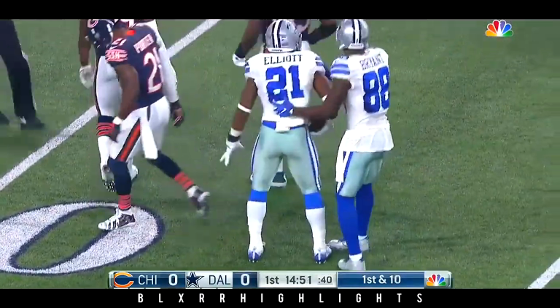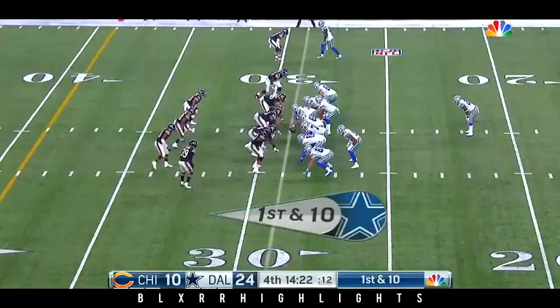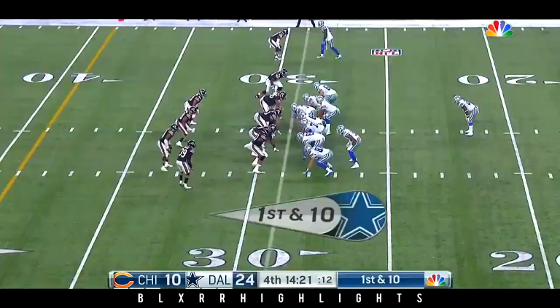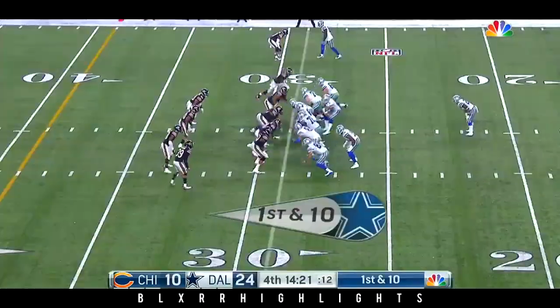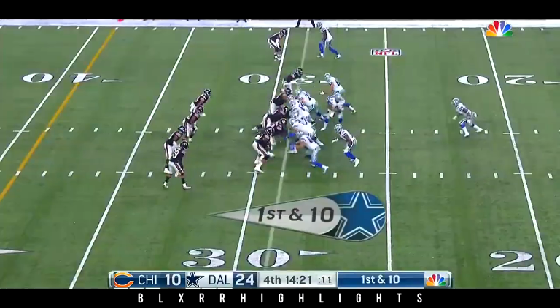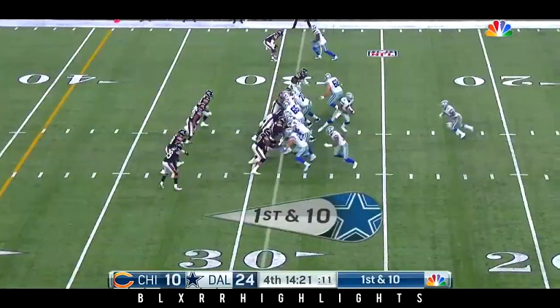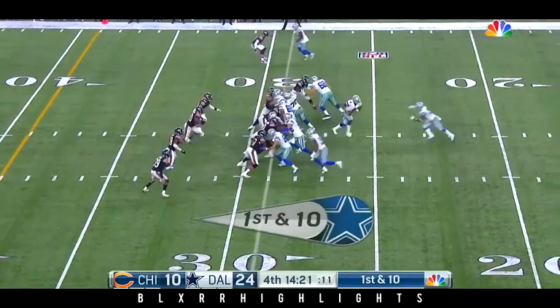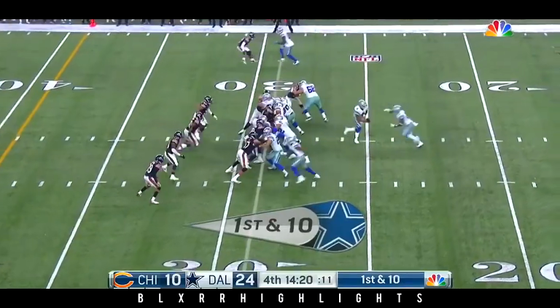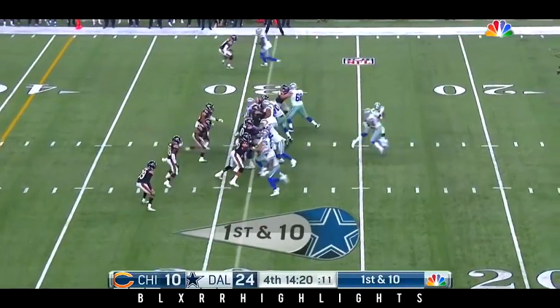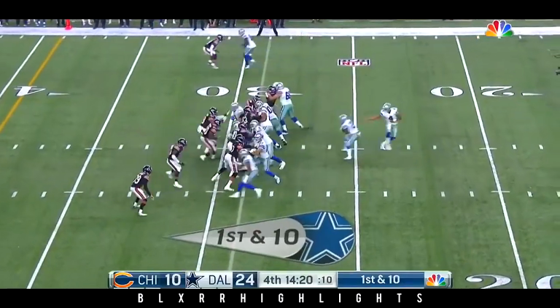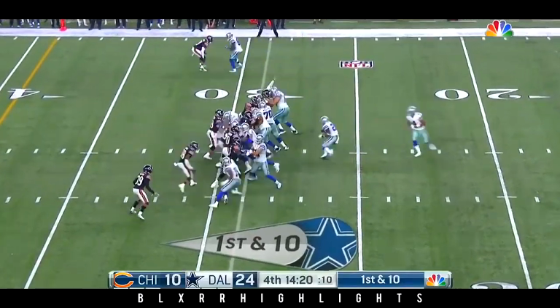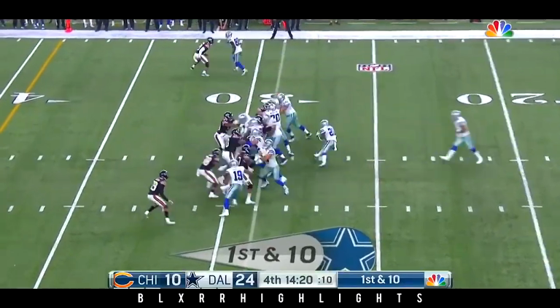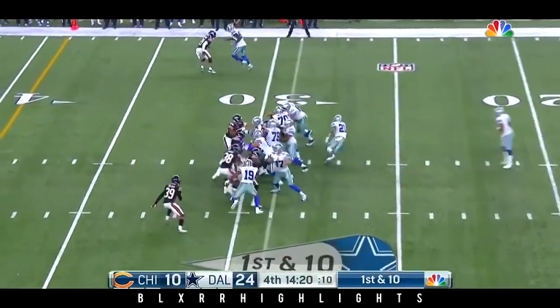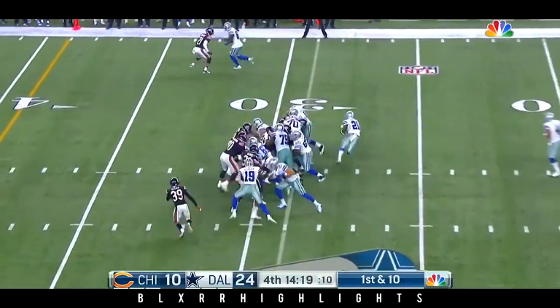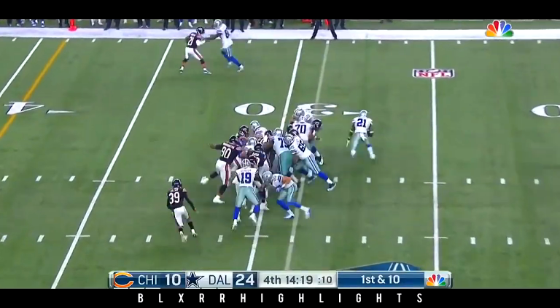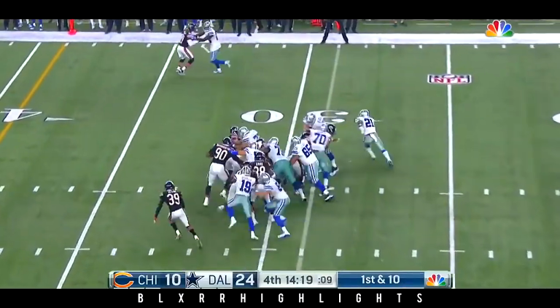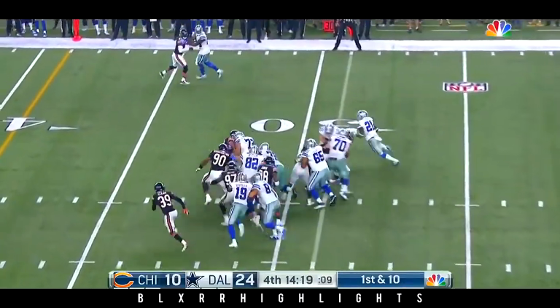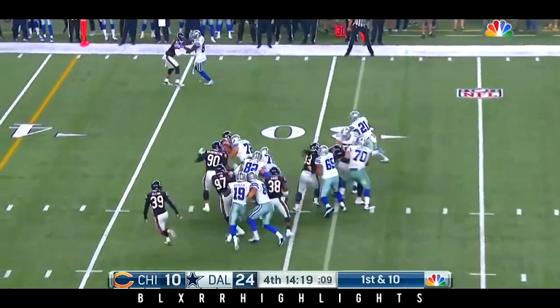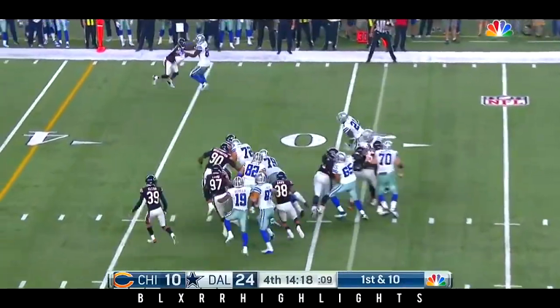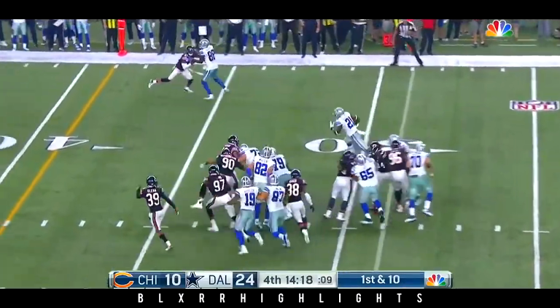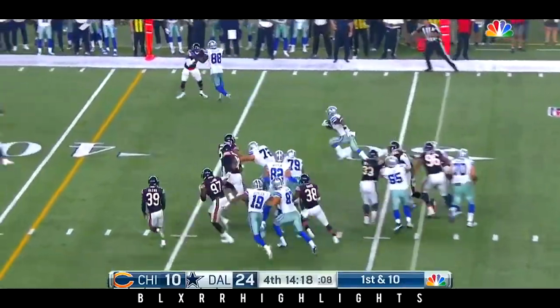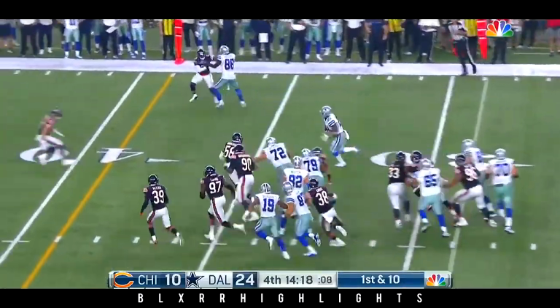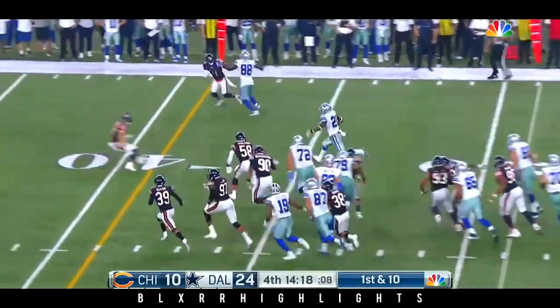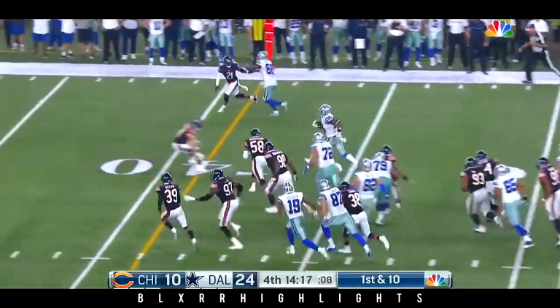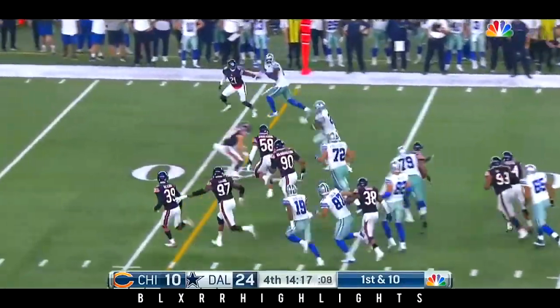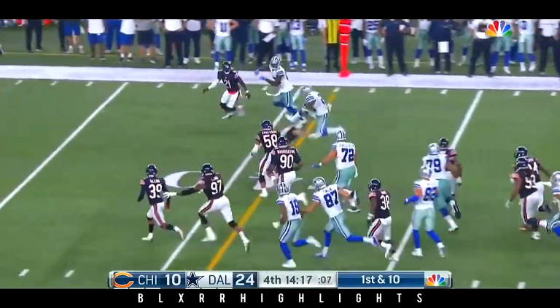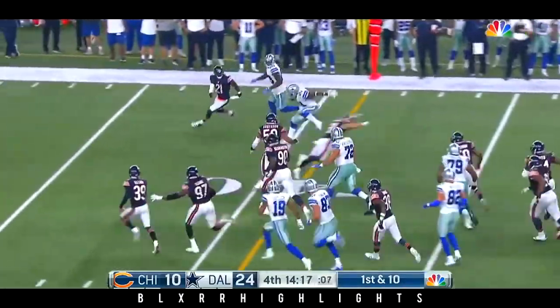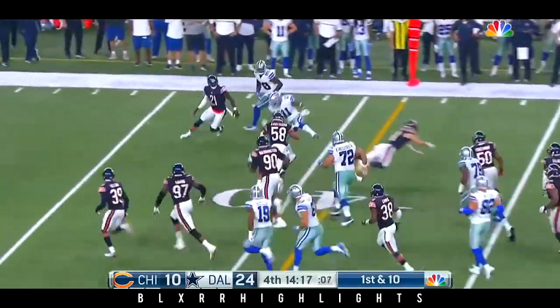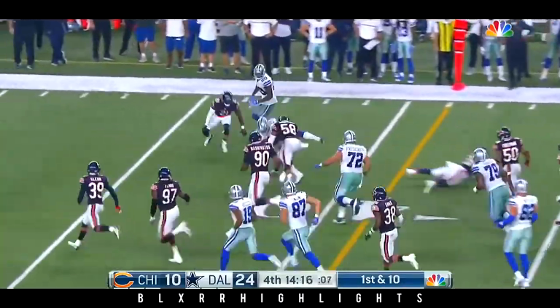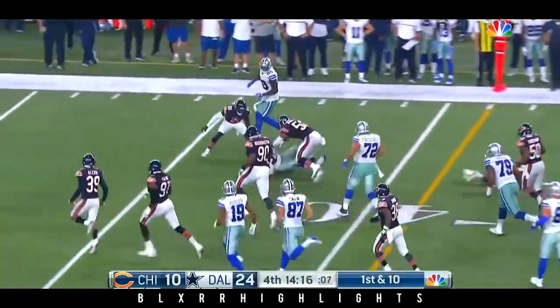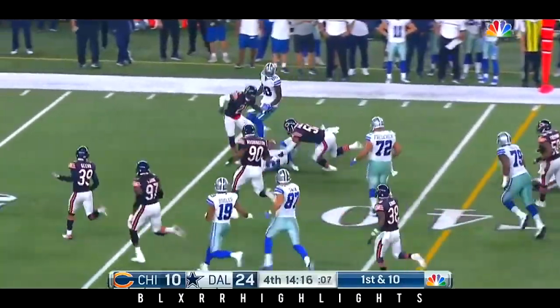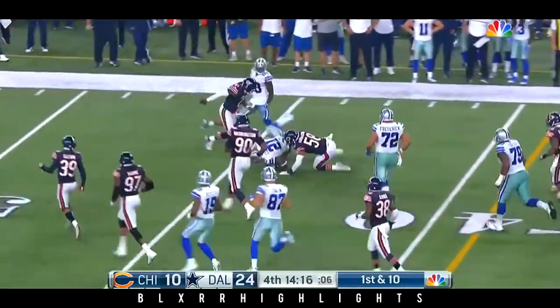And the rookie from Ohio State for a gain of 22. That's every year from the 29-yard line. Elliott to the action. Look at that.